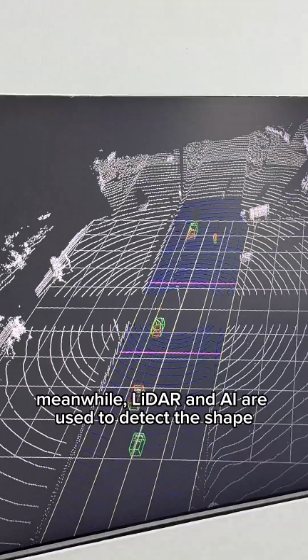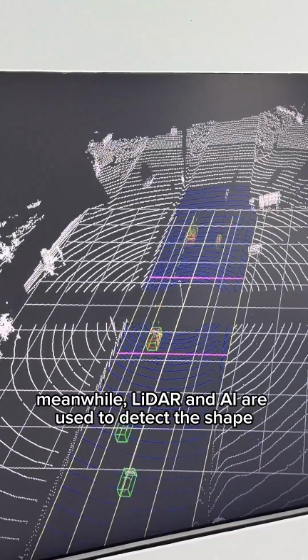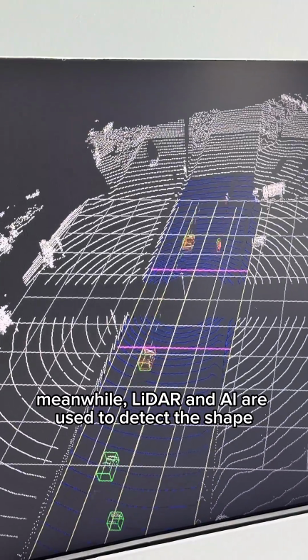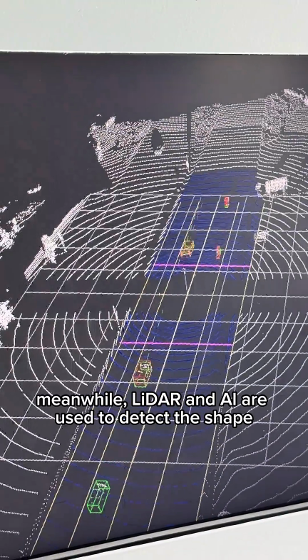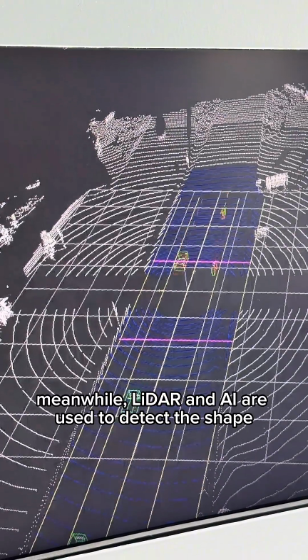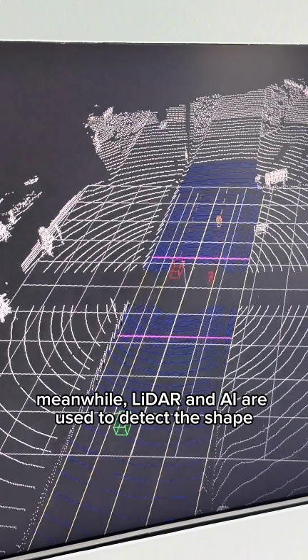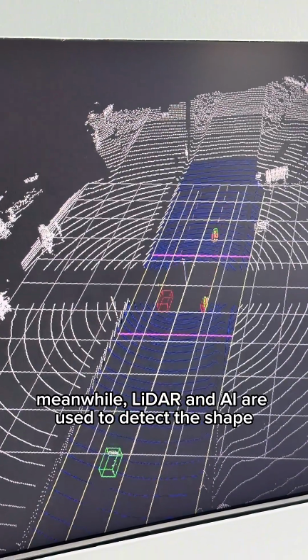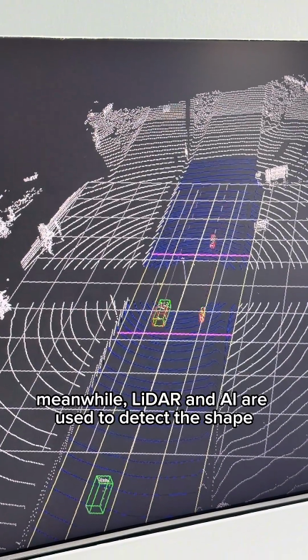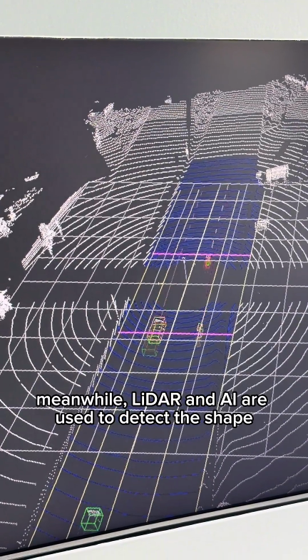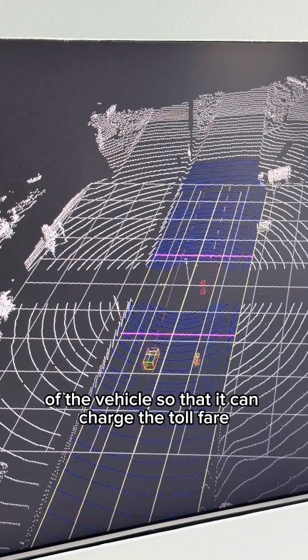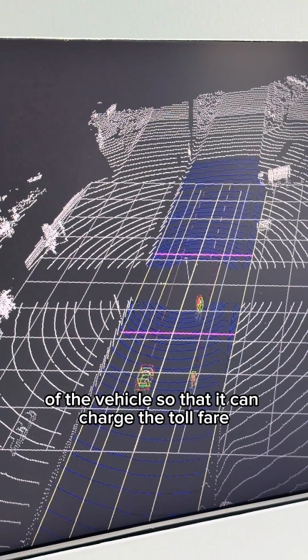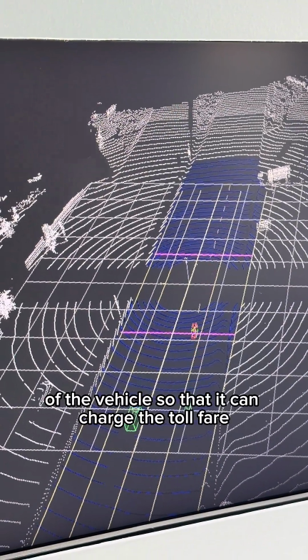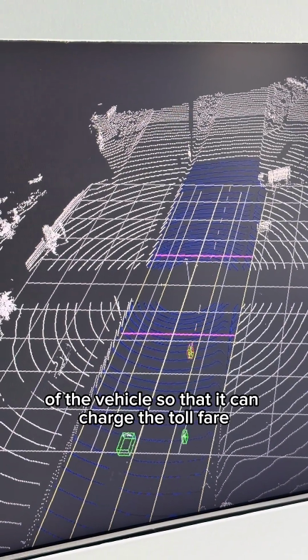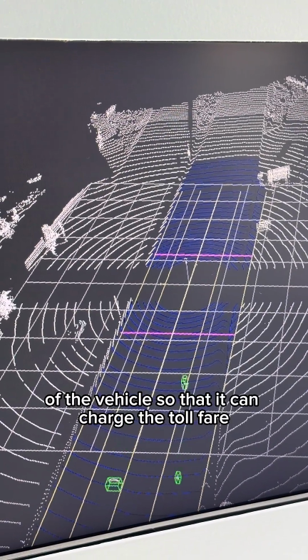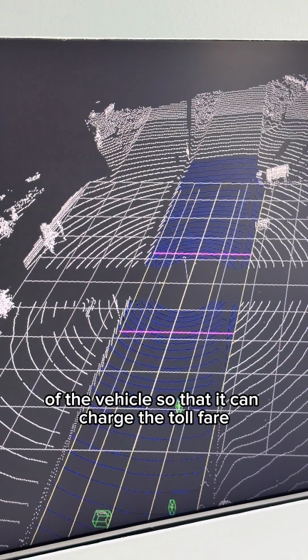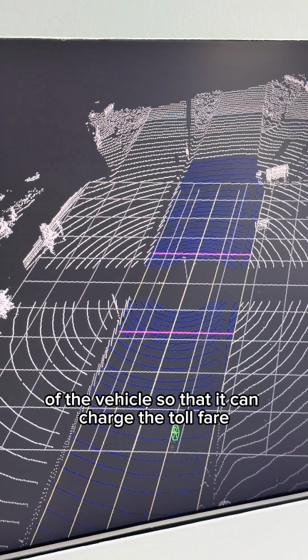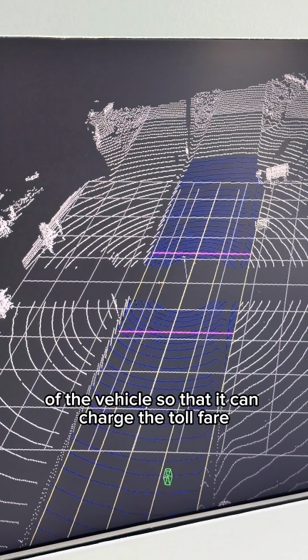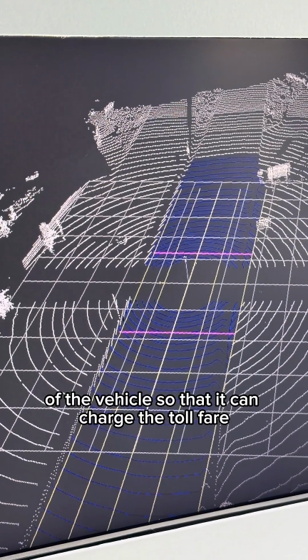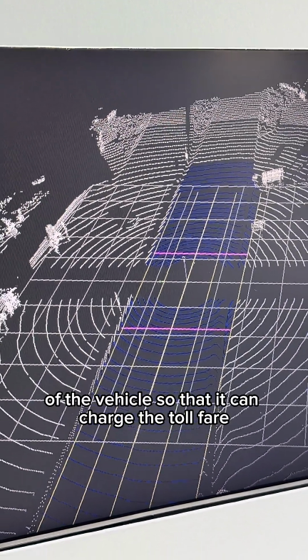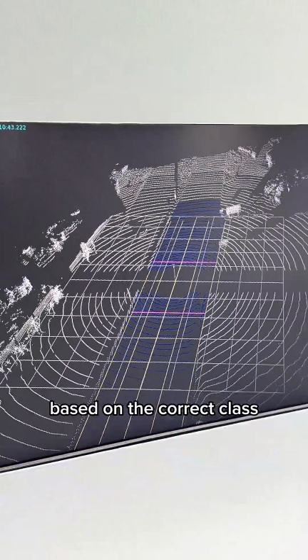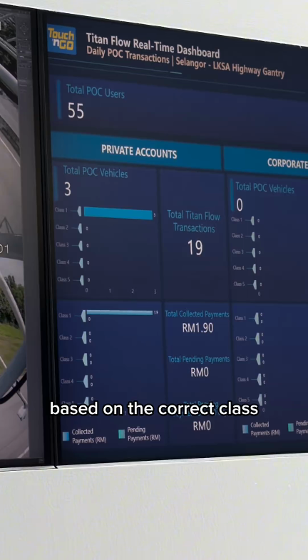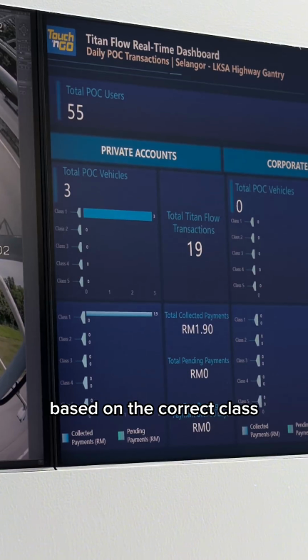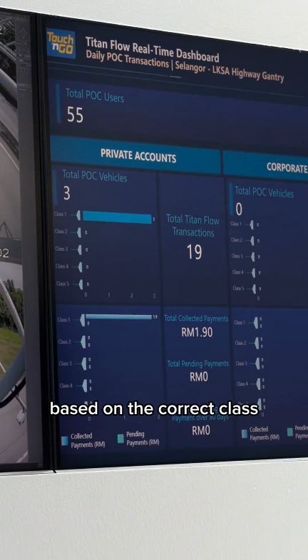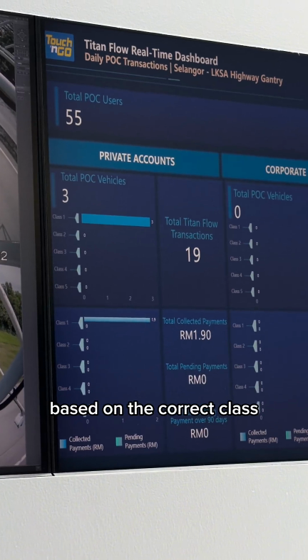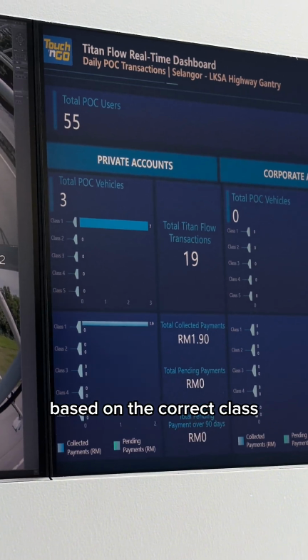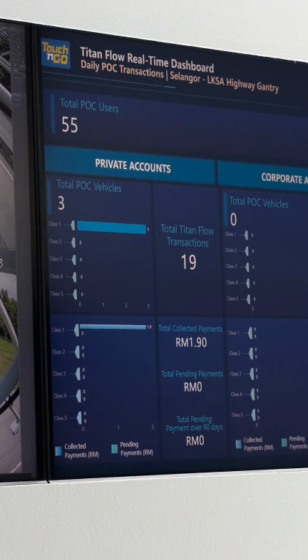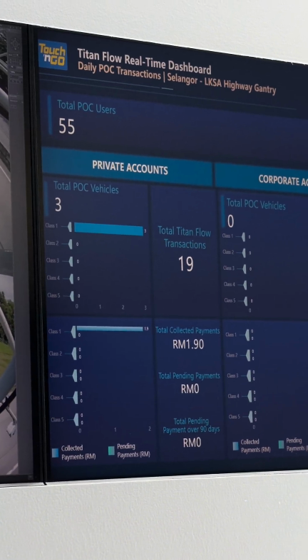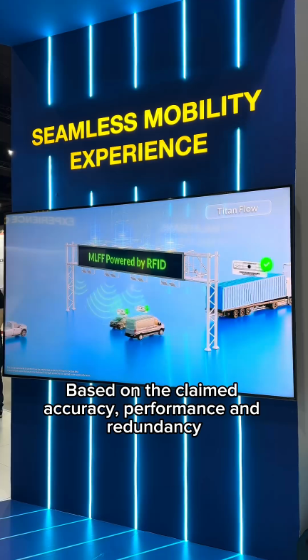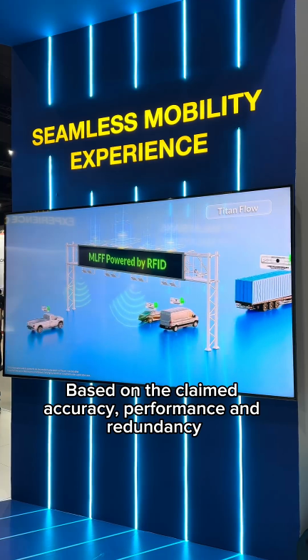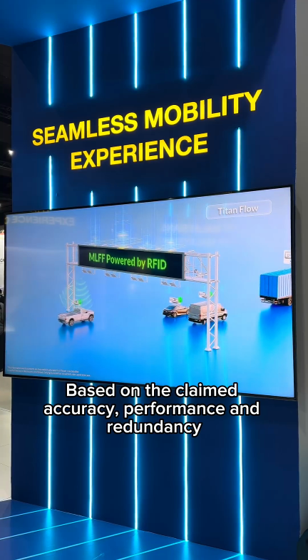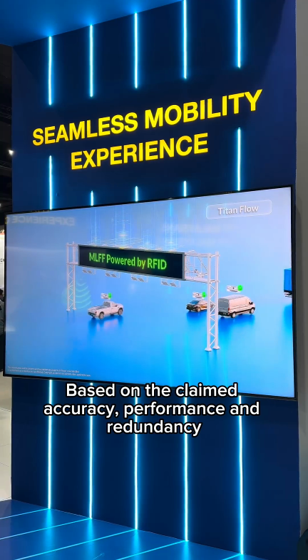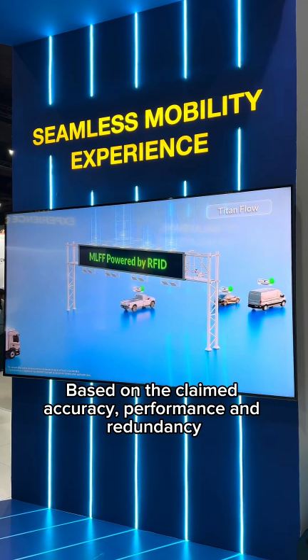LiDAR and AI are used to detect the shape of the vehicle so that they can charge the toll based on the correct vehicle class.